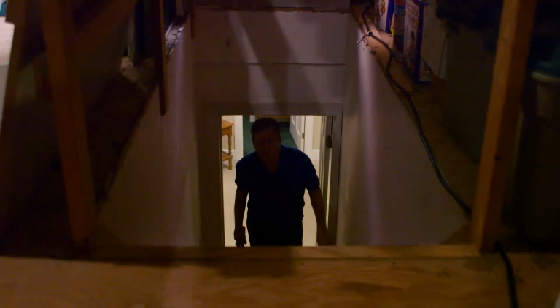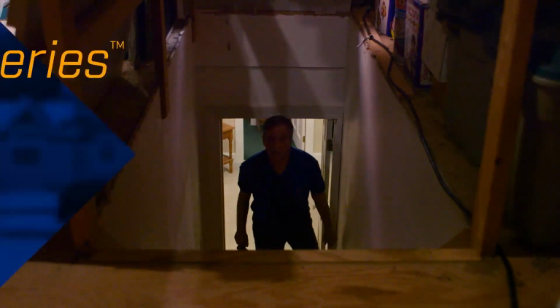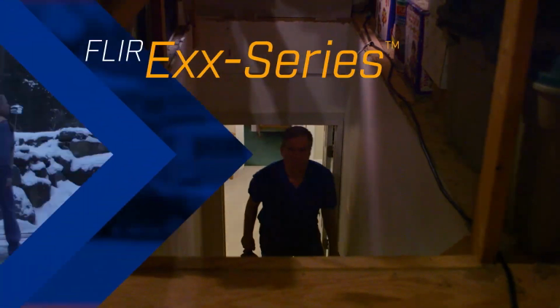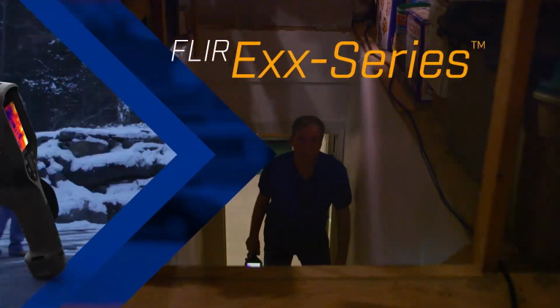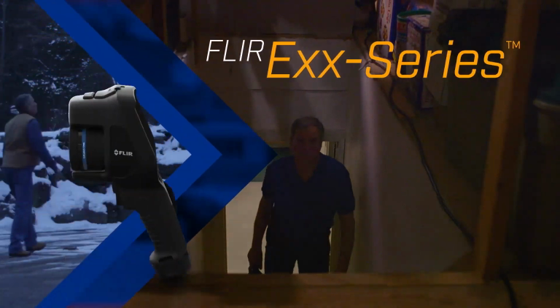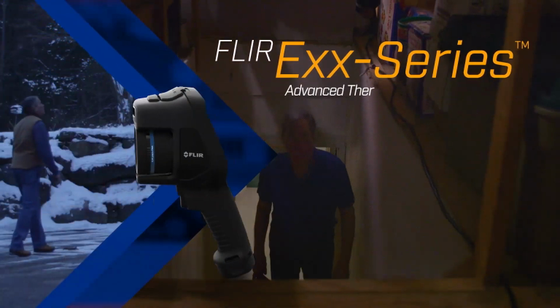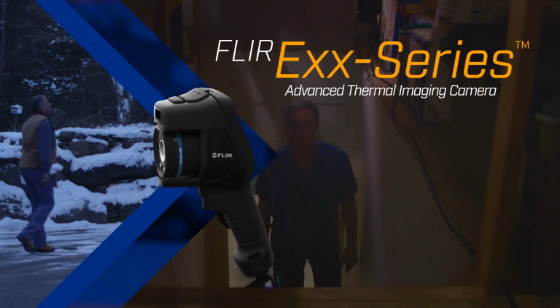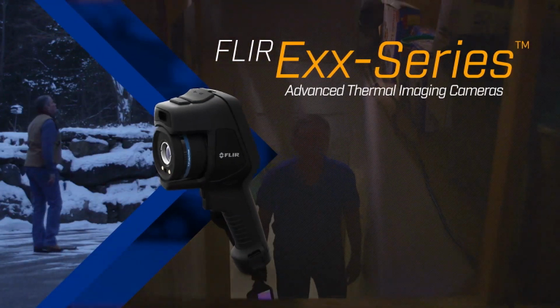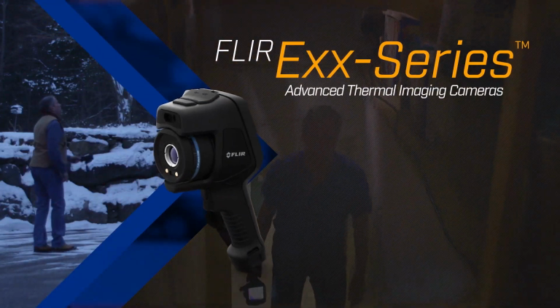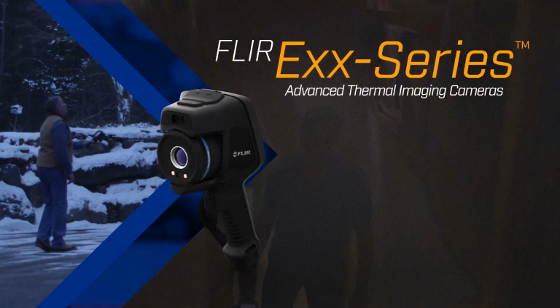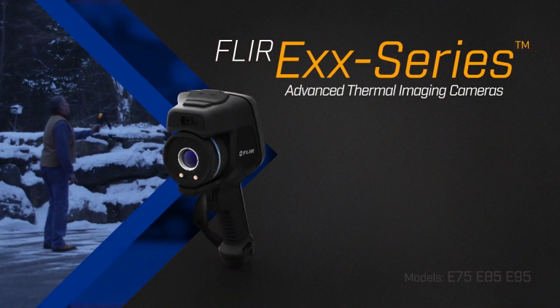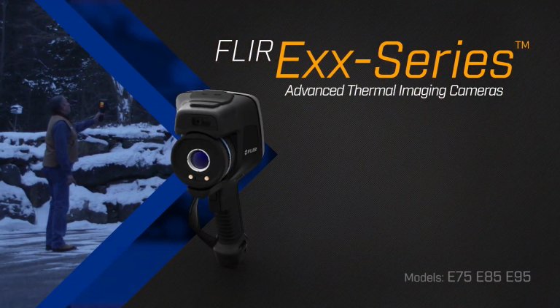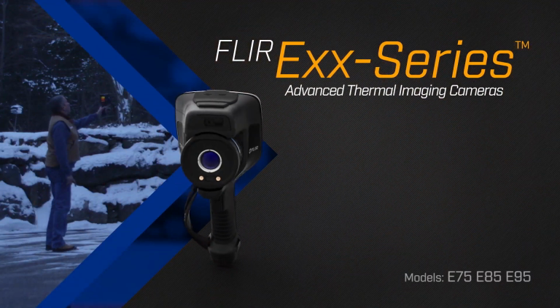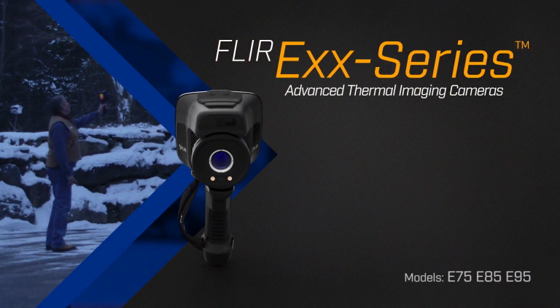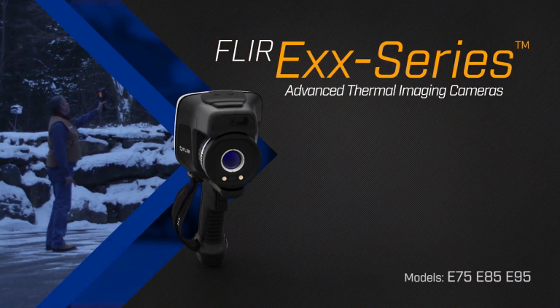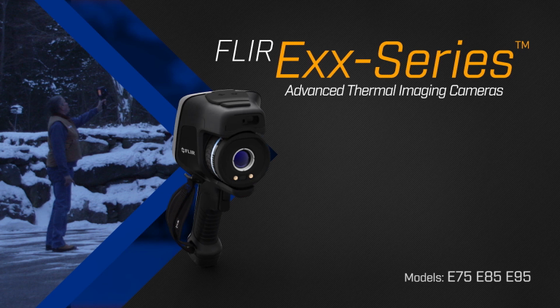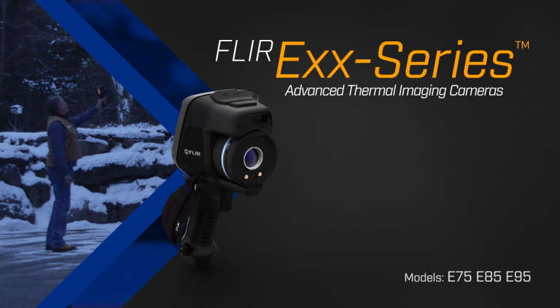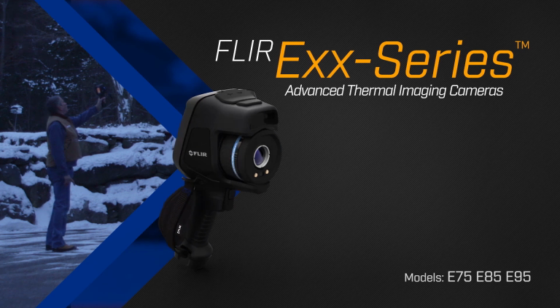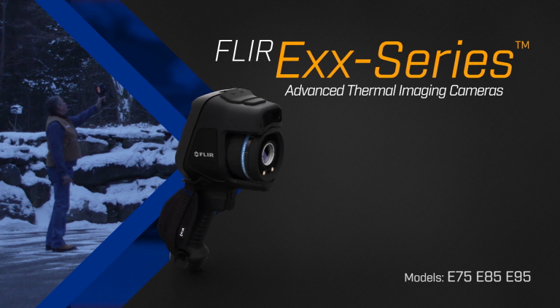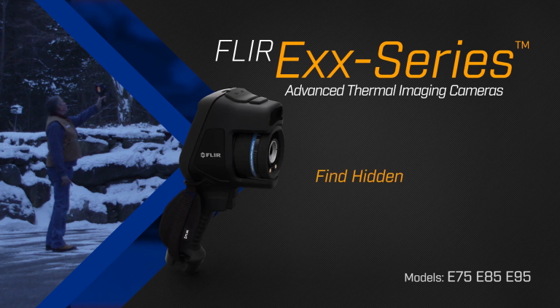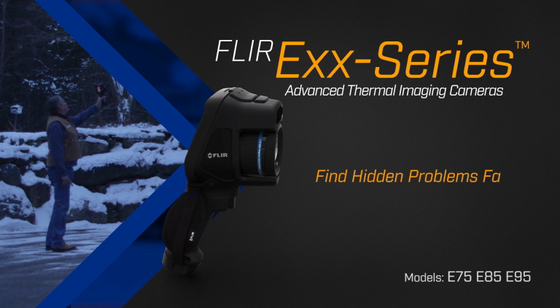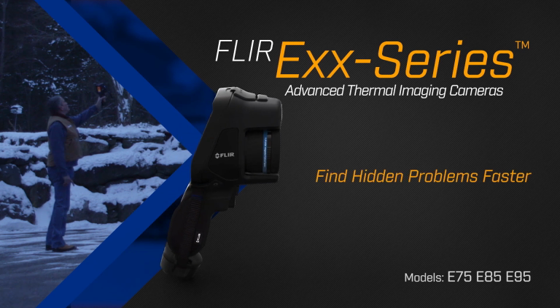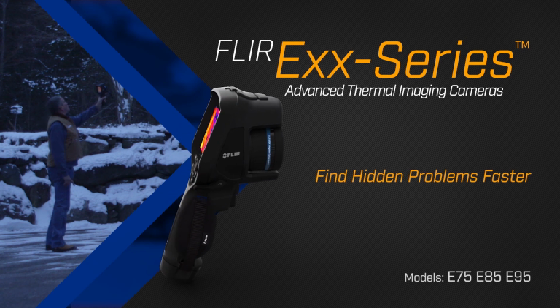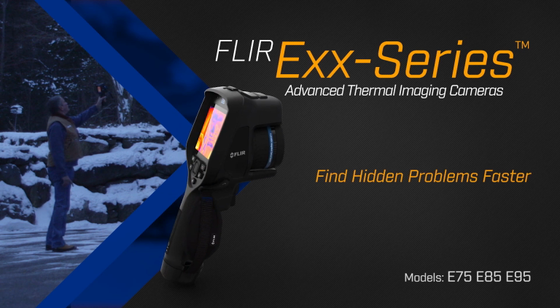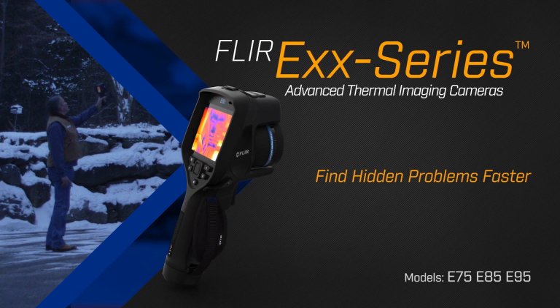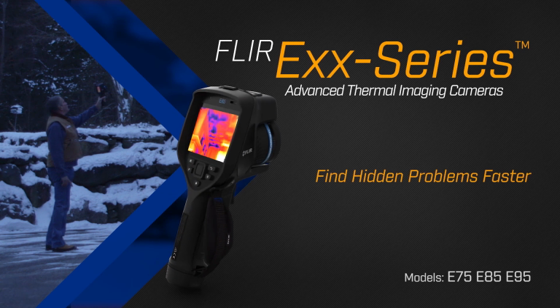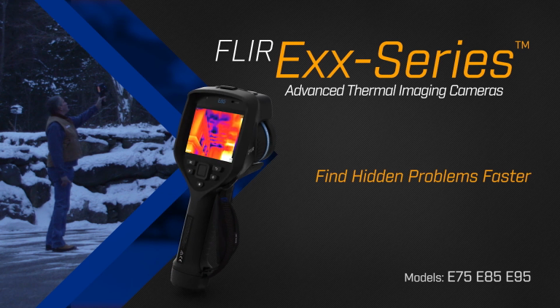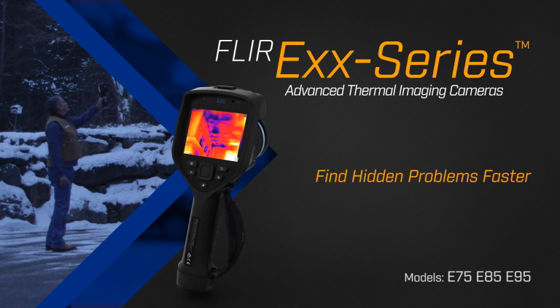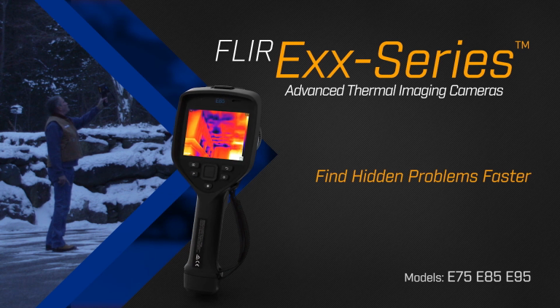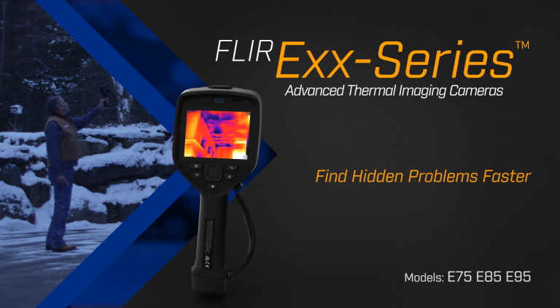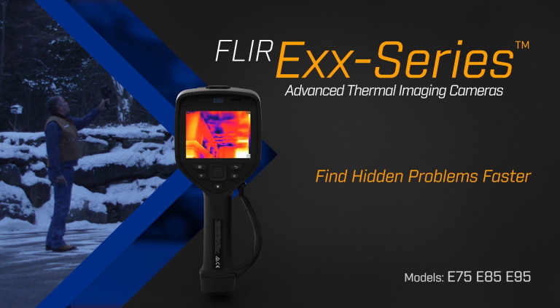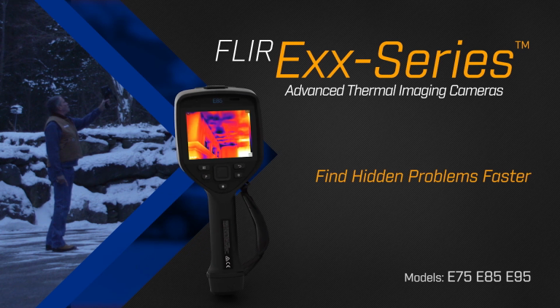The new FLIR EXX series advanced thermal imaging camera. Find hidden problems faster.